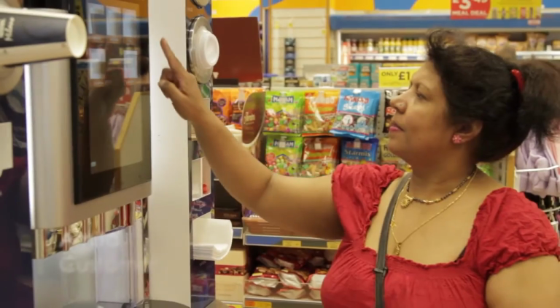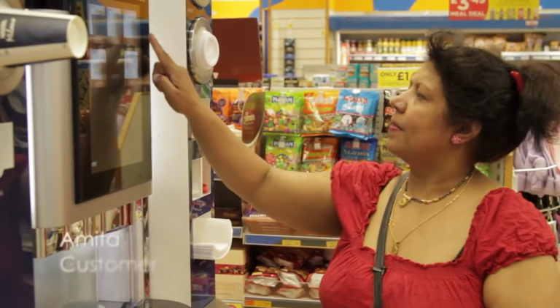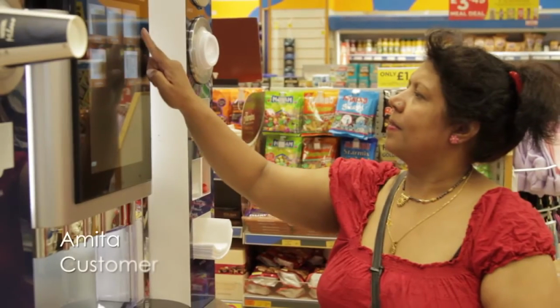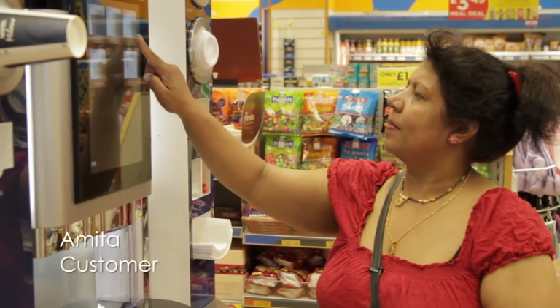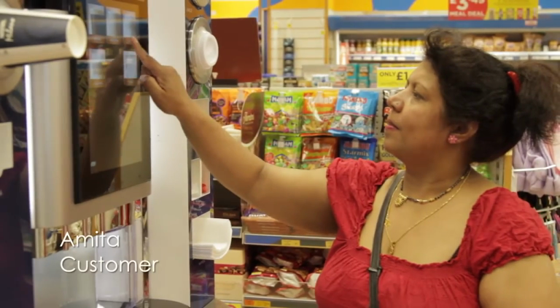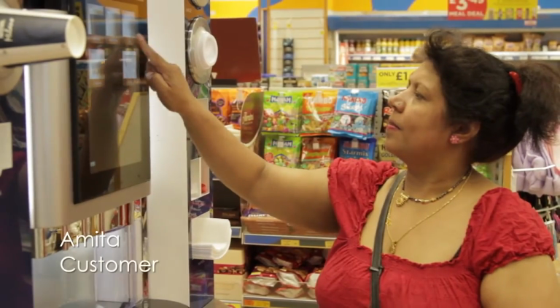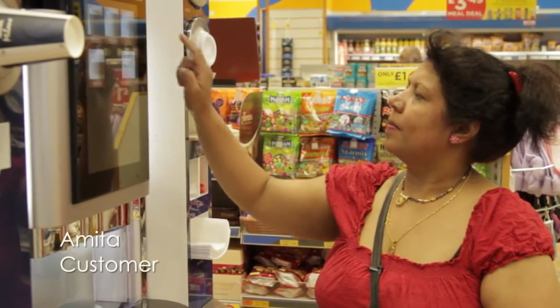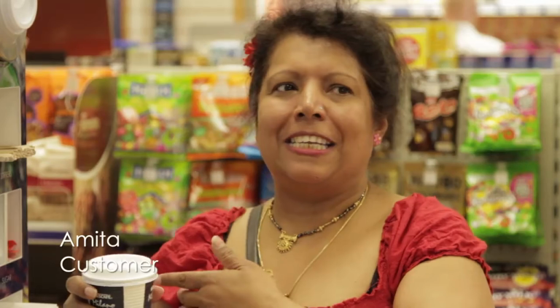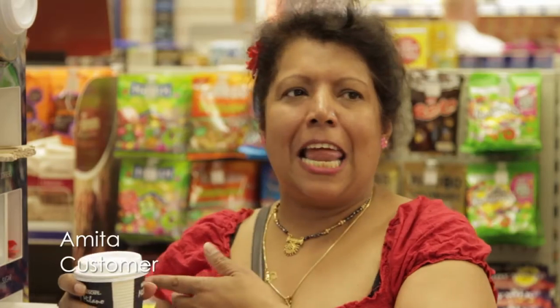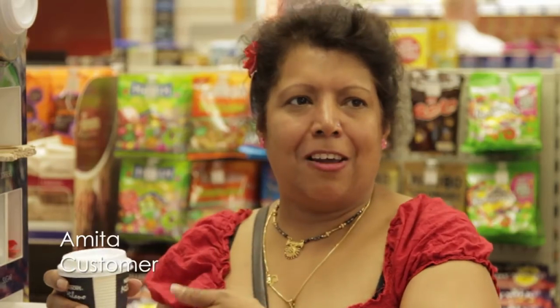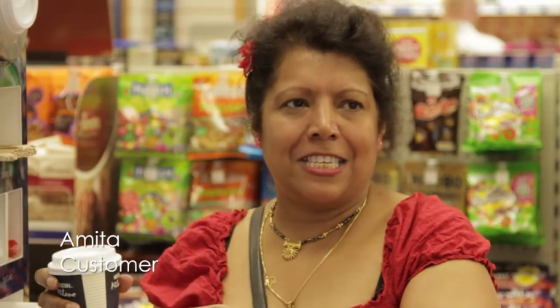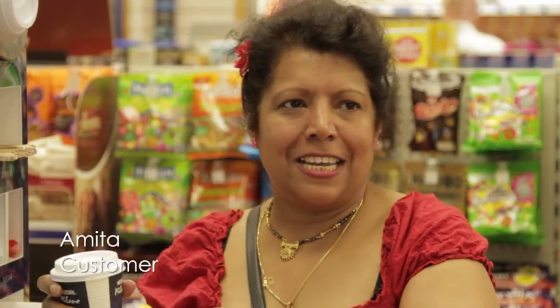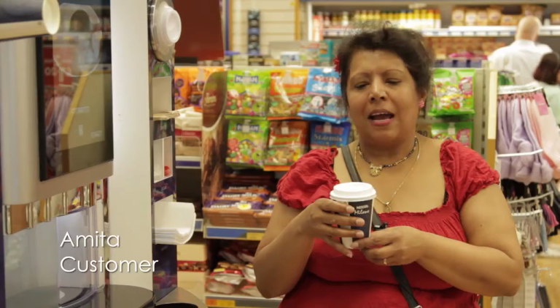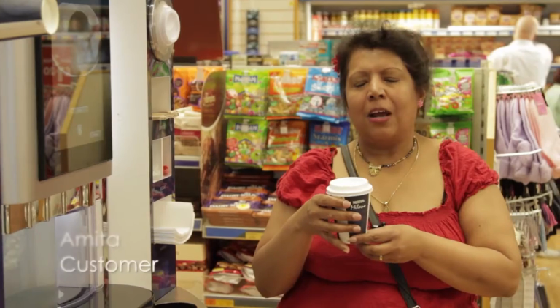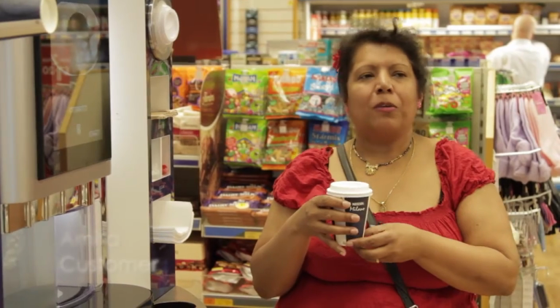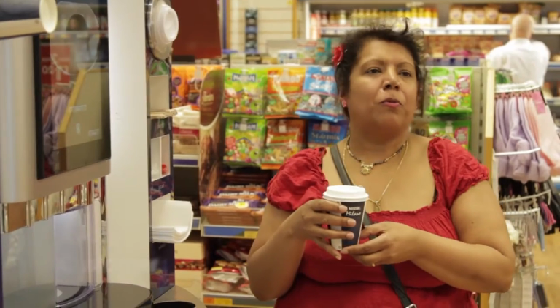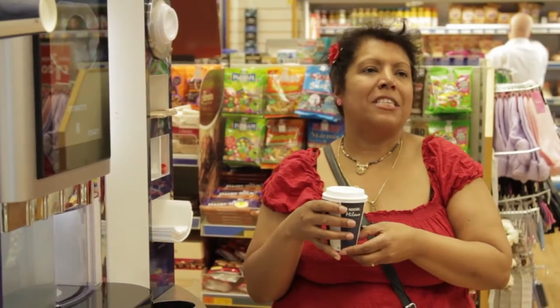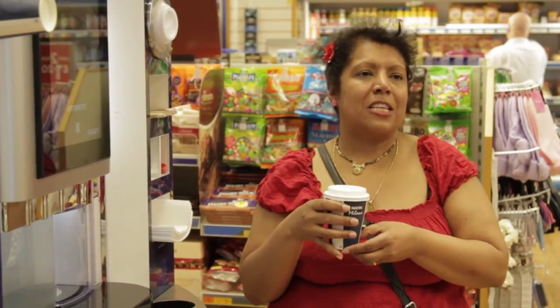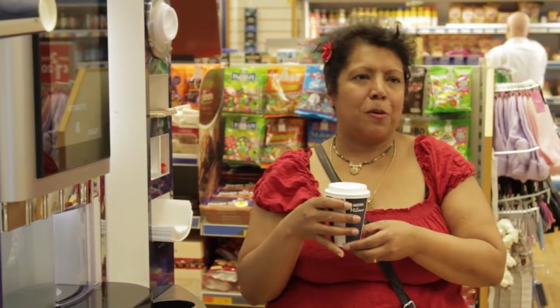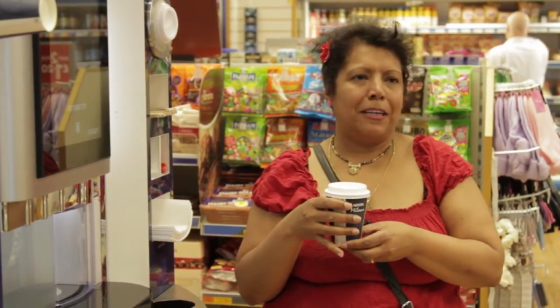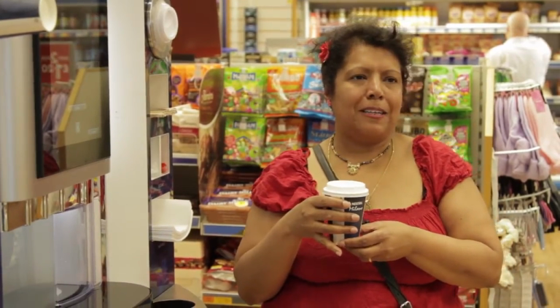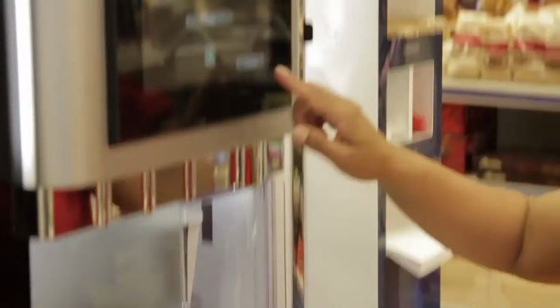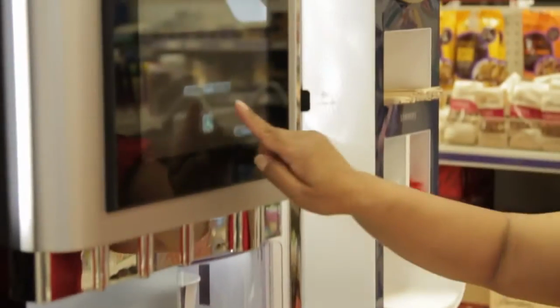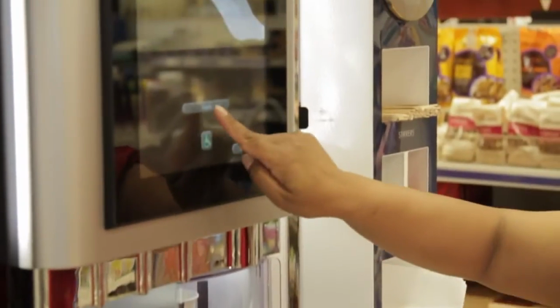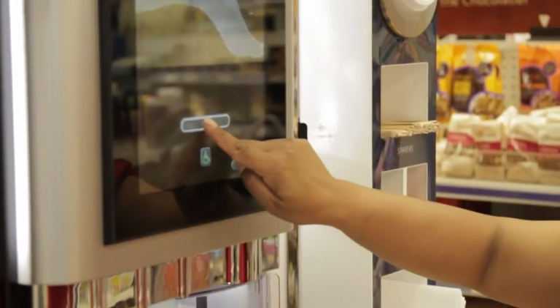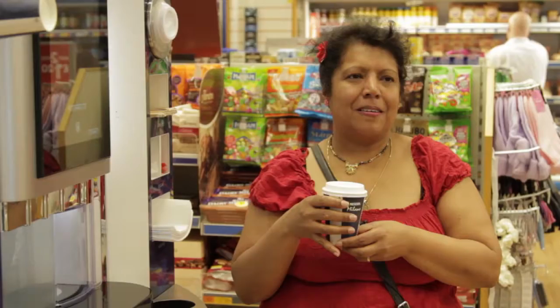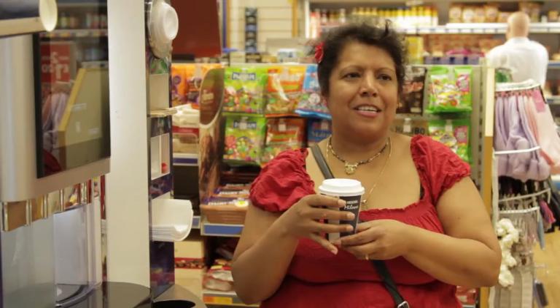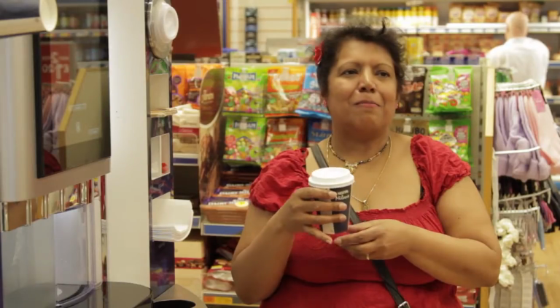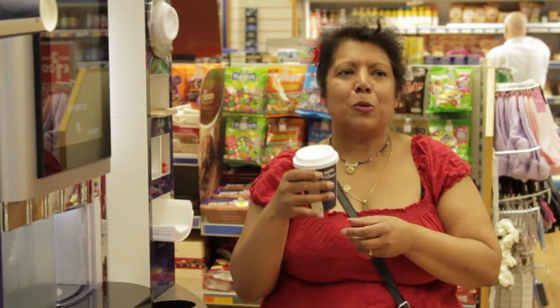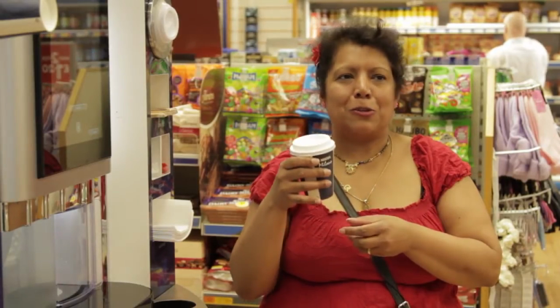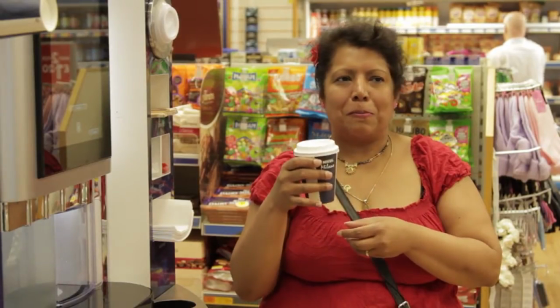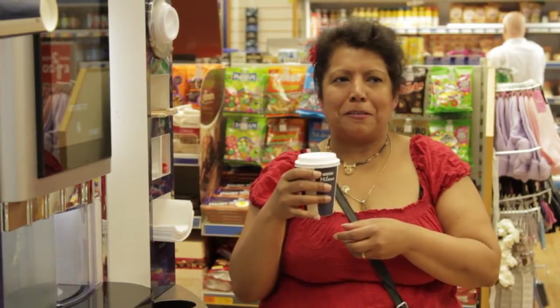In my break I come and get a latte. I like it with extra milk with two sugars, because I'm a sweet, sweet person.